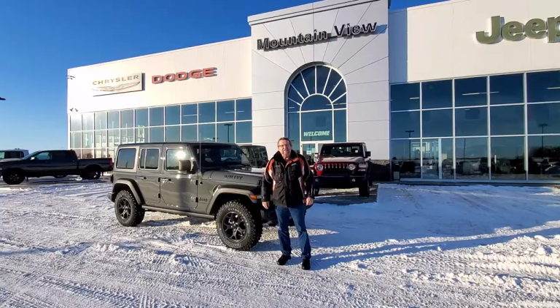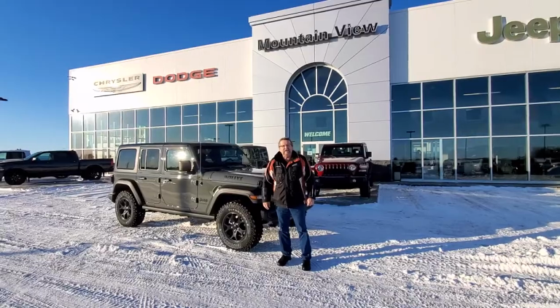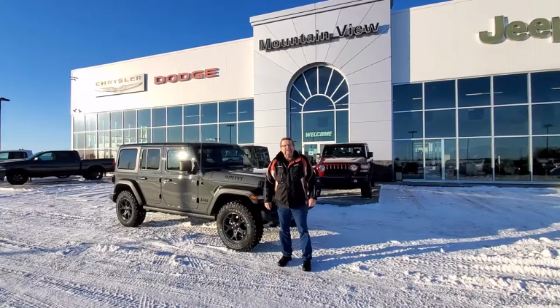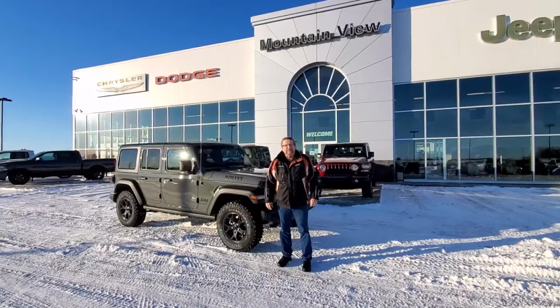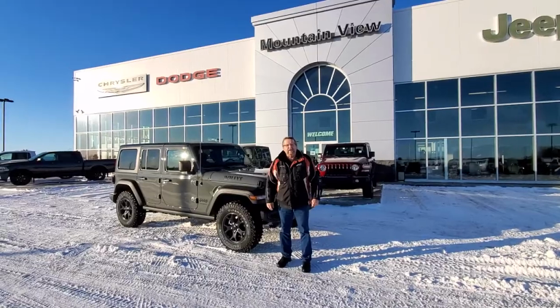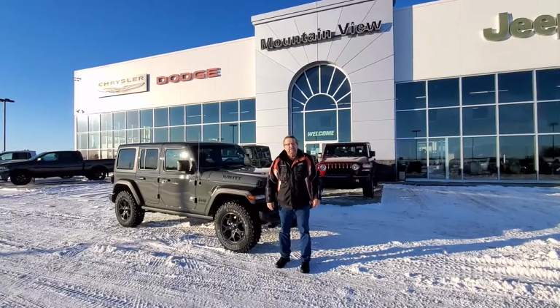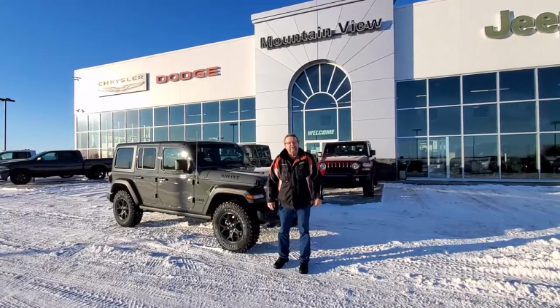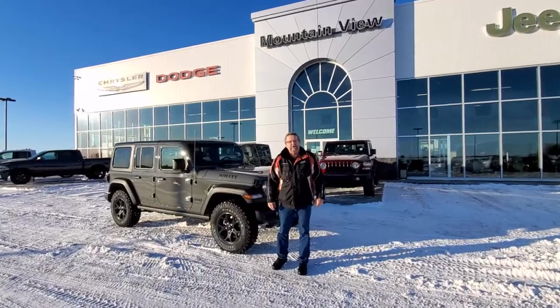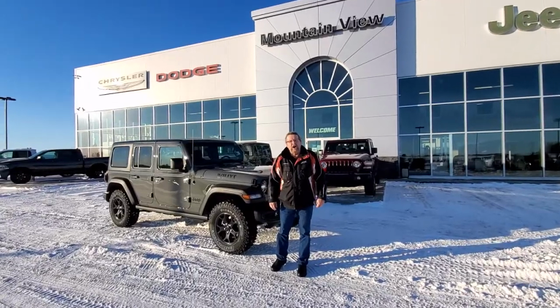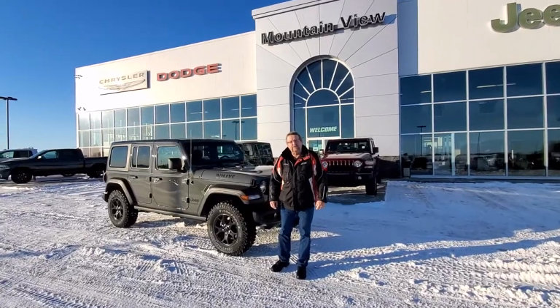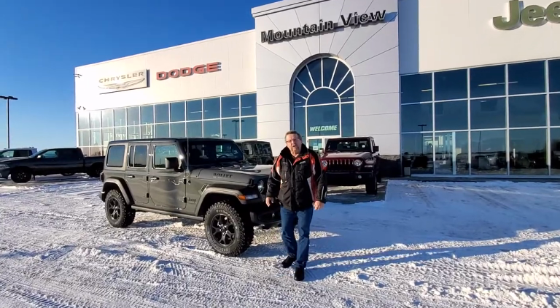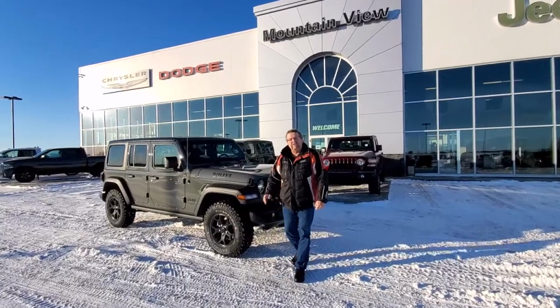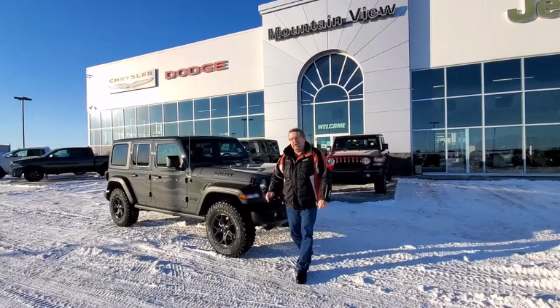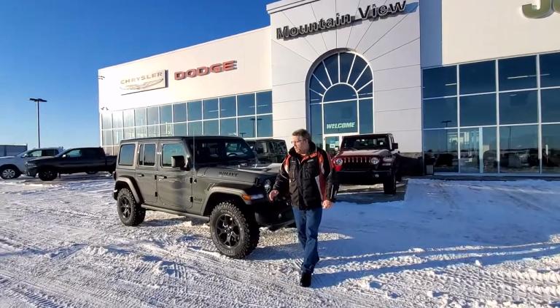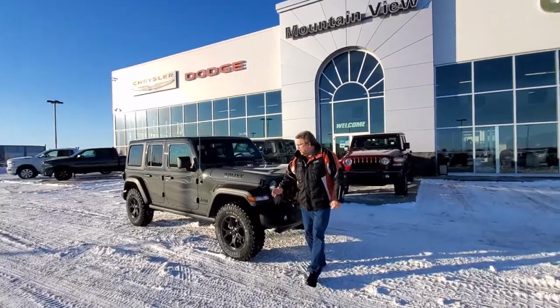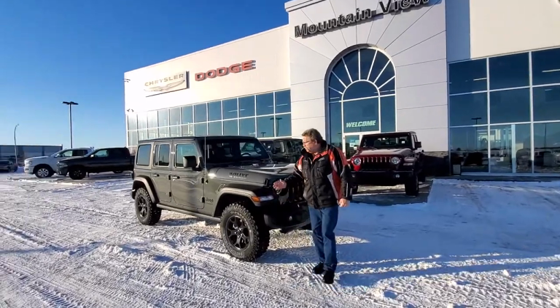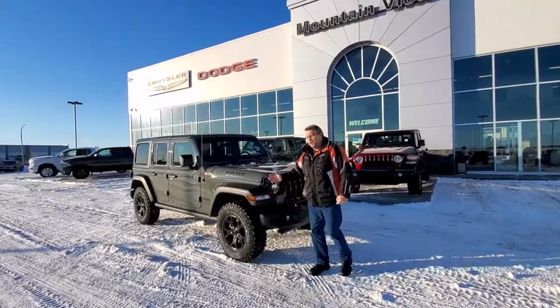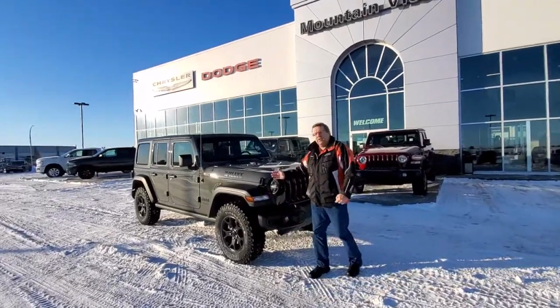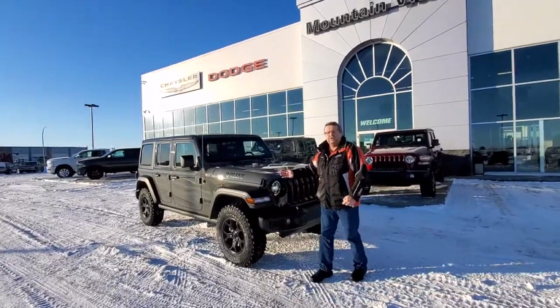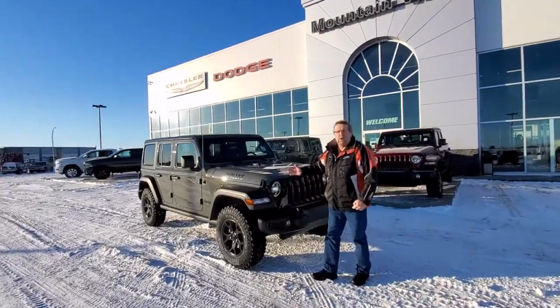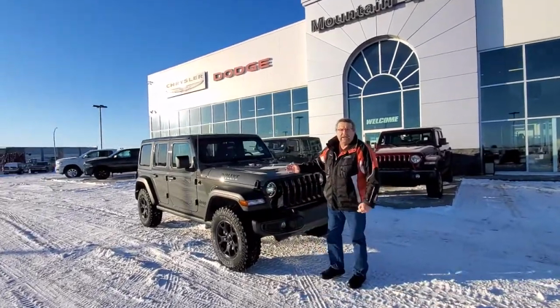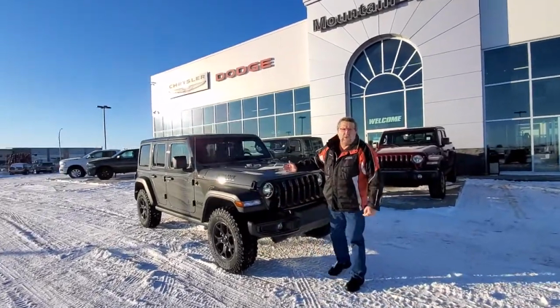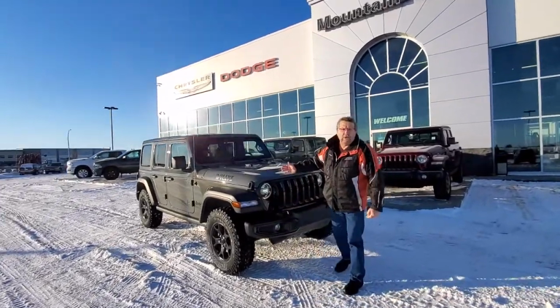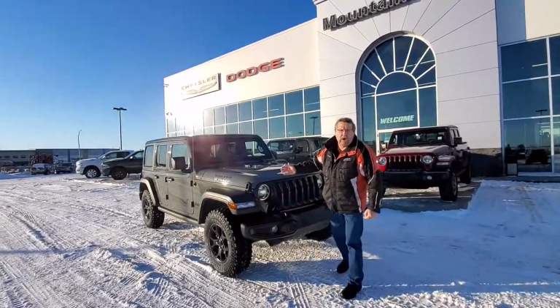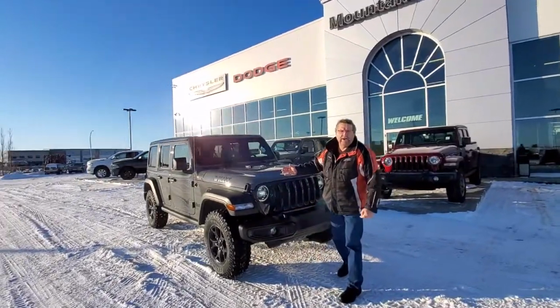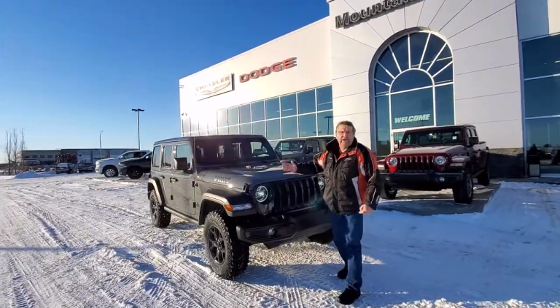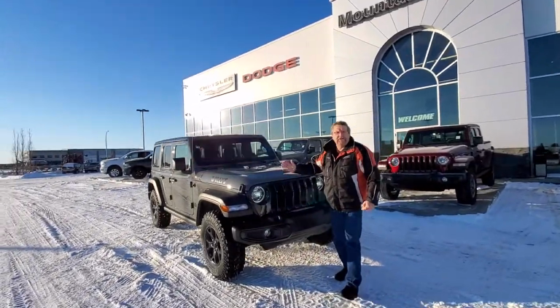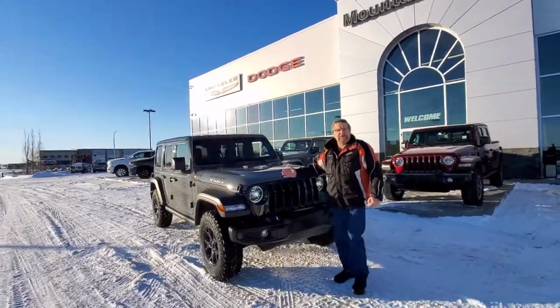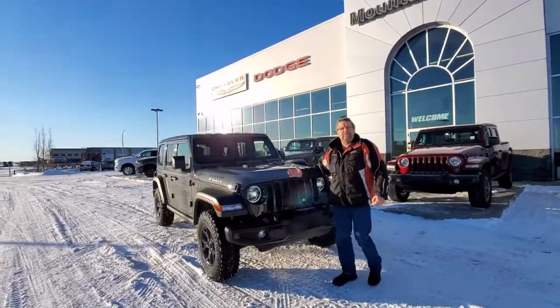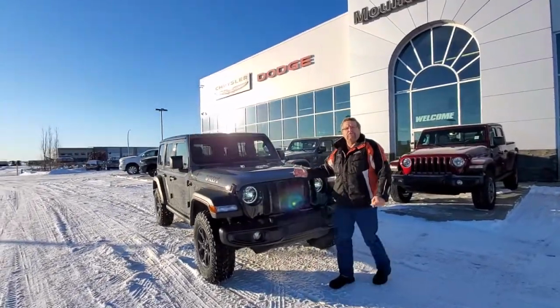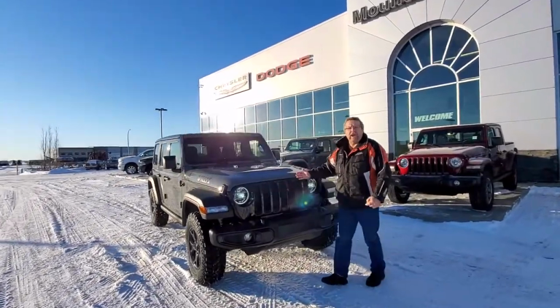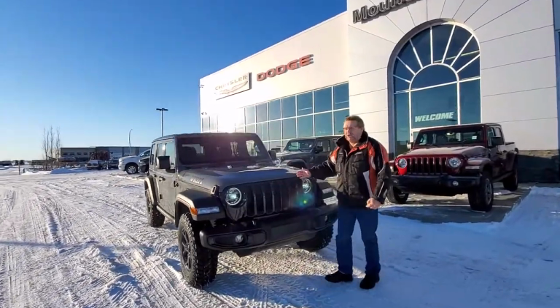Hey everybody, Steve McCarty here from Mountain View Dodge. What do I have here? A beautiful 2021 Jeep Wrangler.